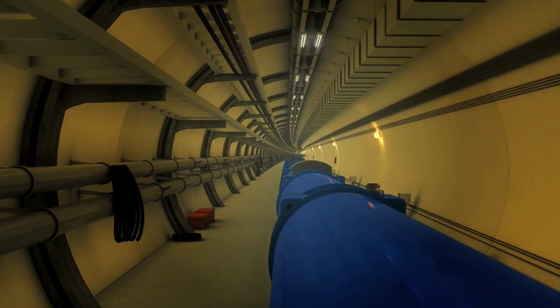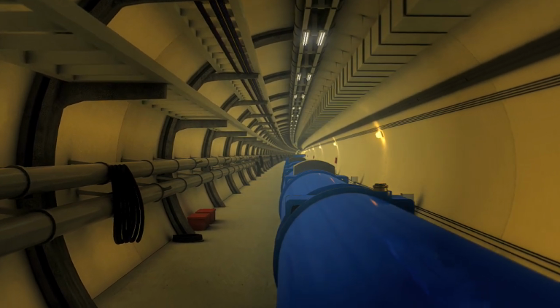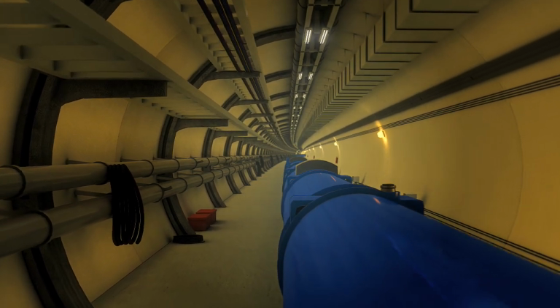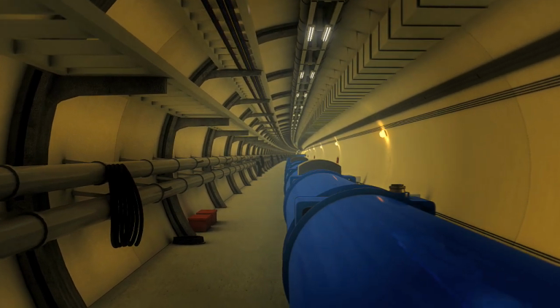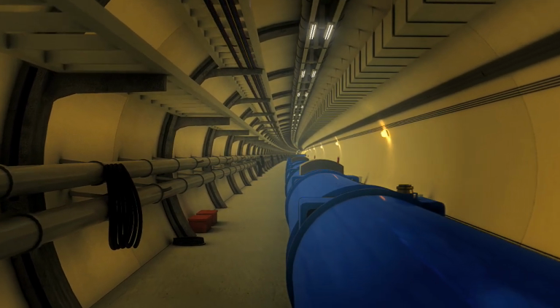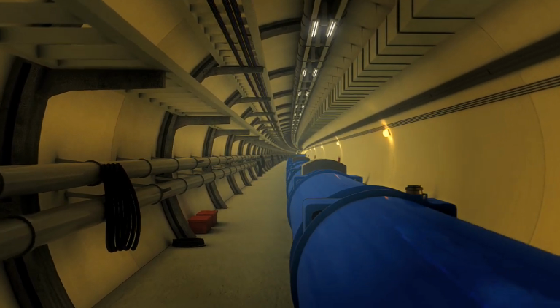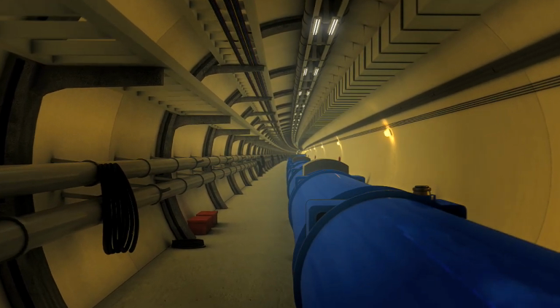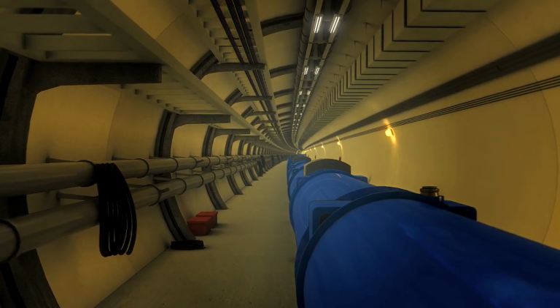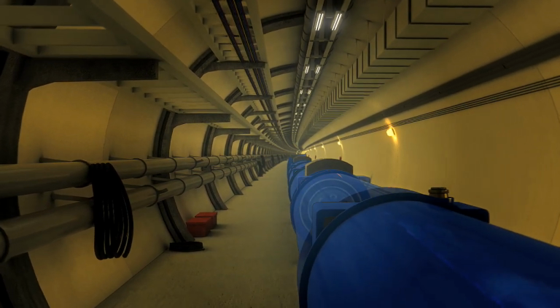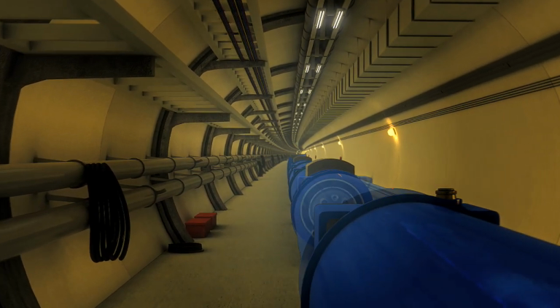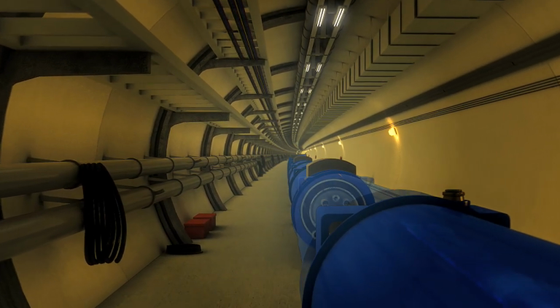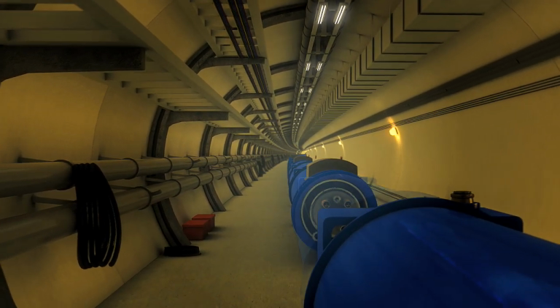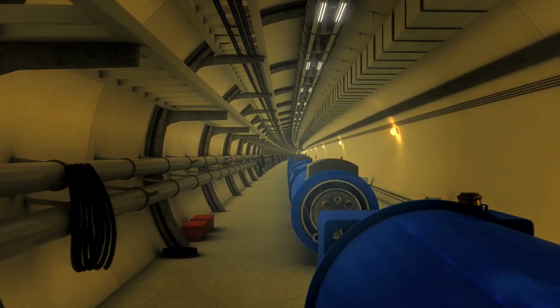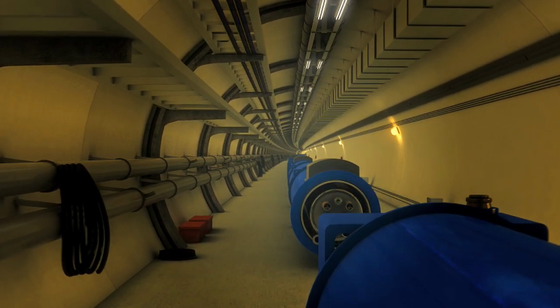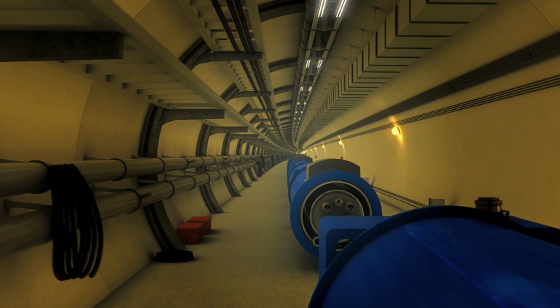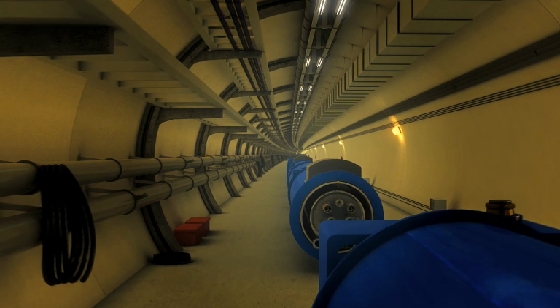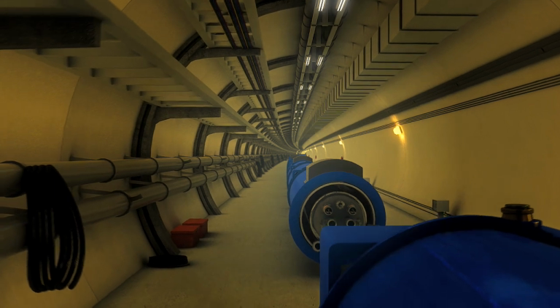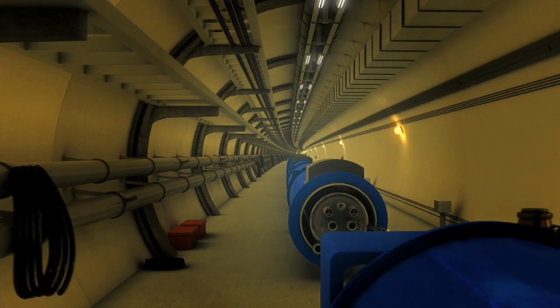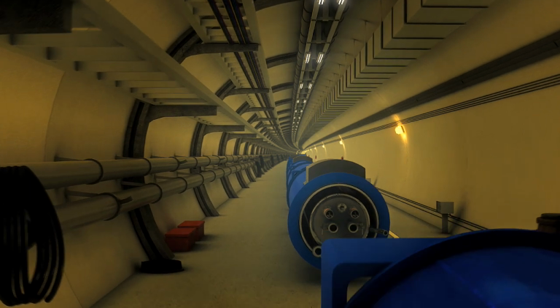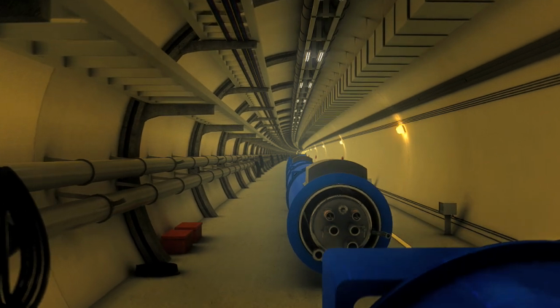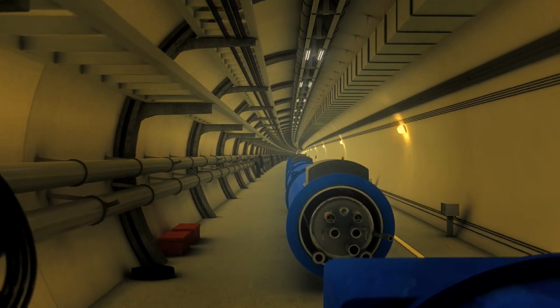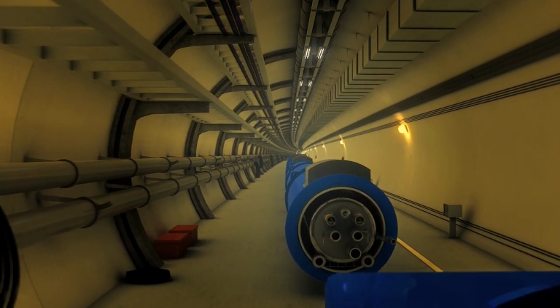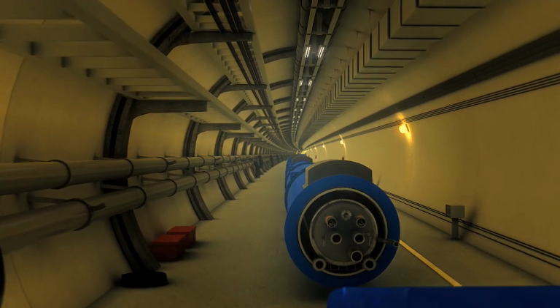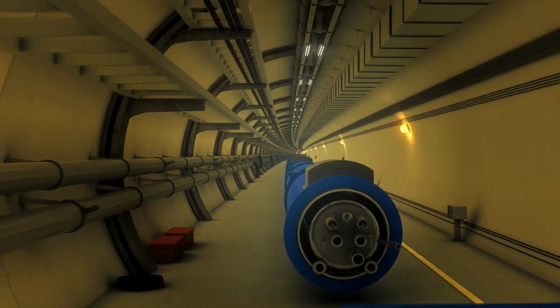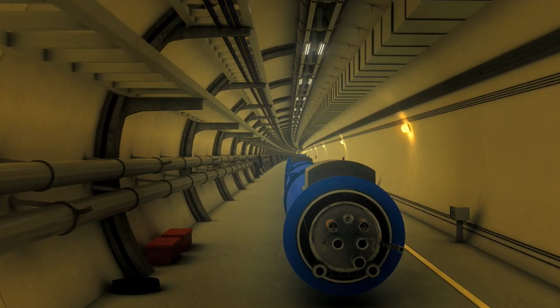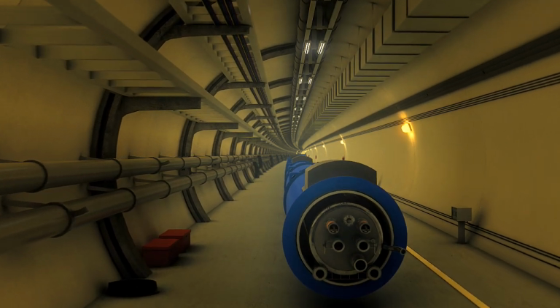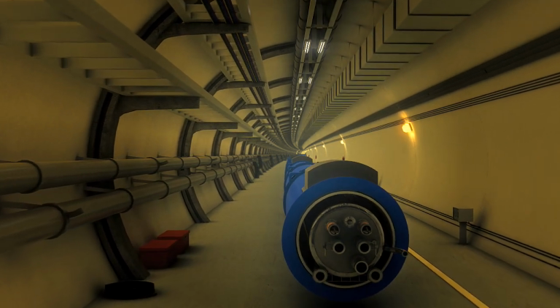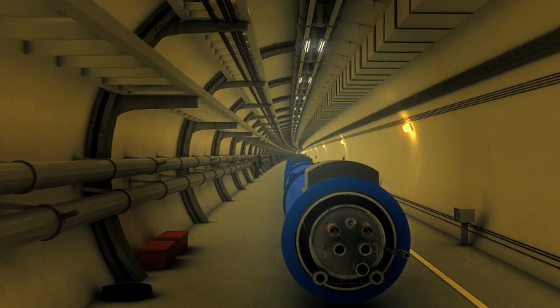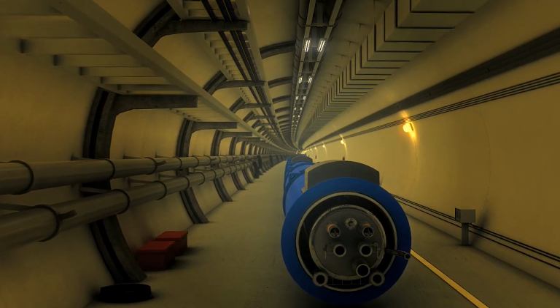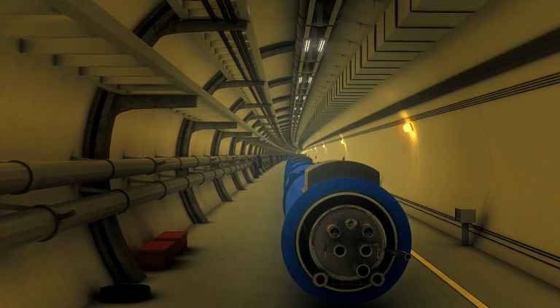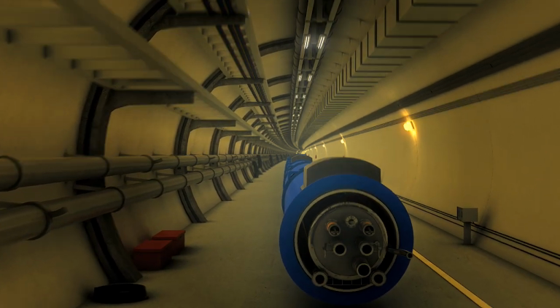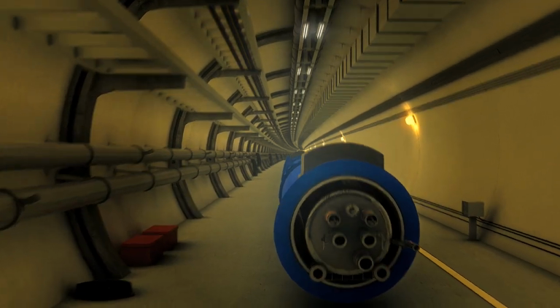96 tons of liquid helium keep the 1,600 electromagnets at an operating temperature colder than anywhere in the known universe.